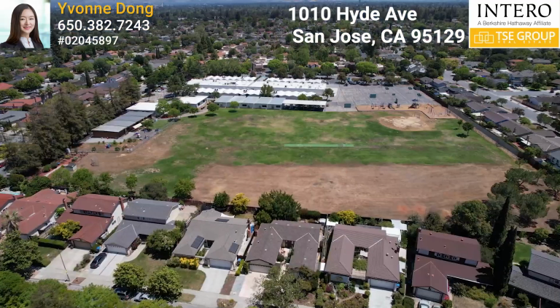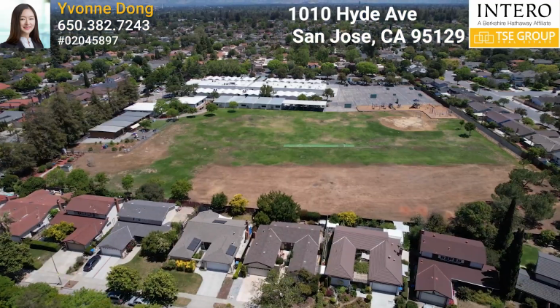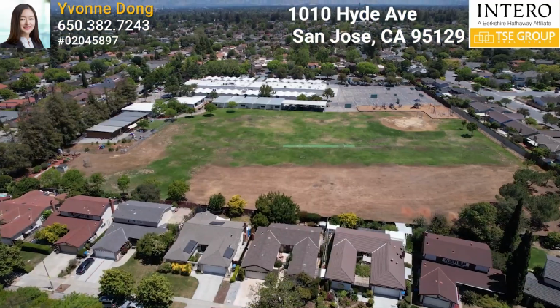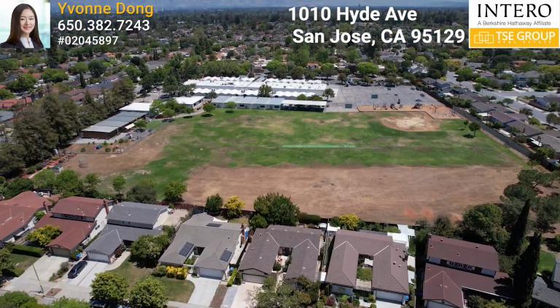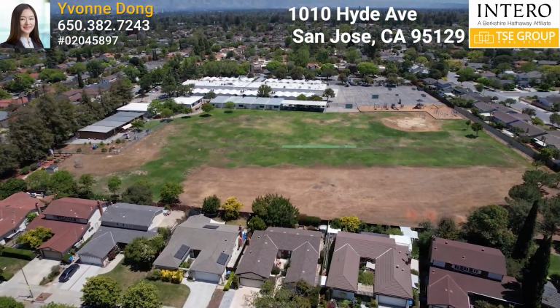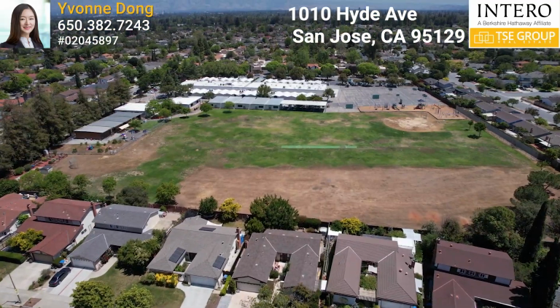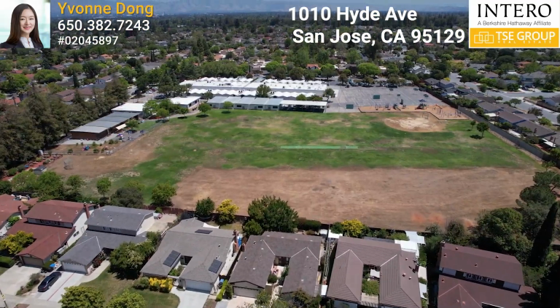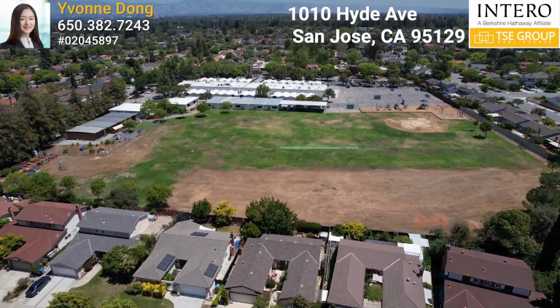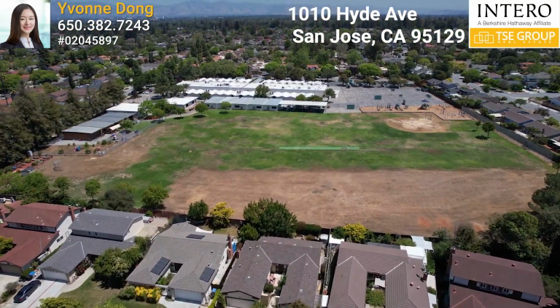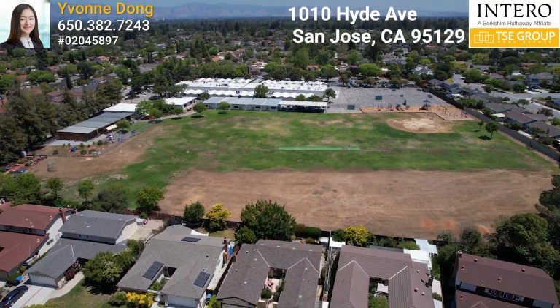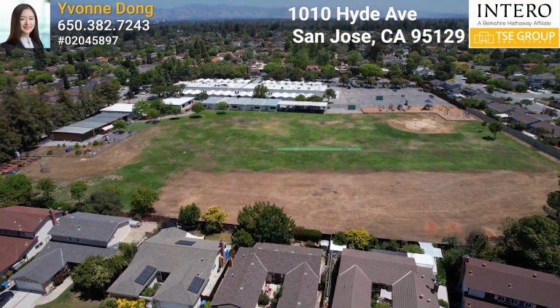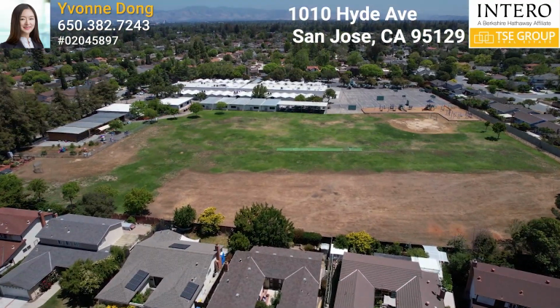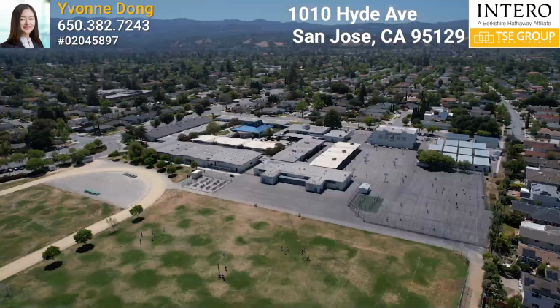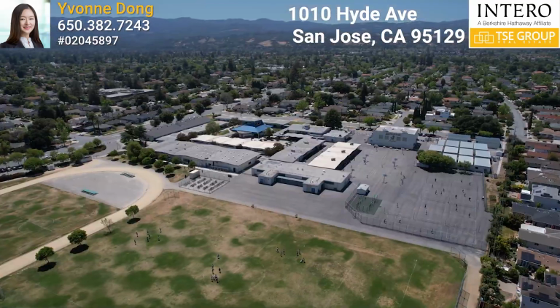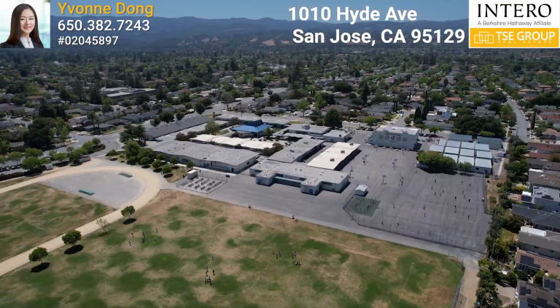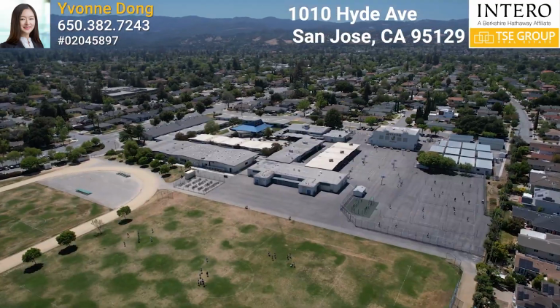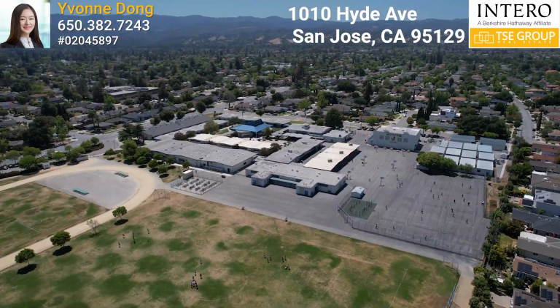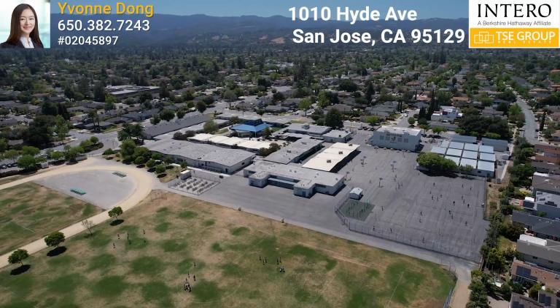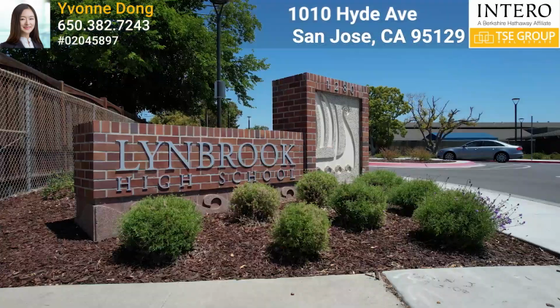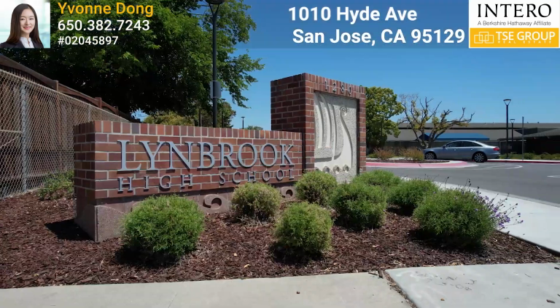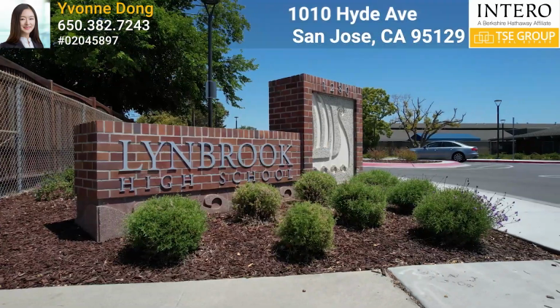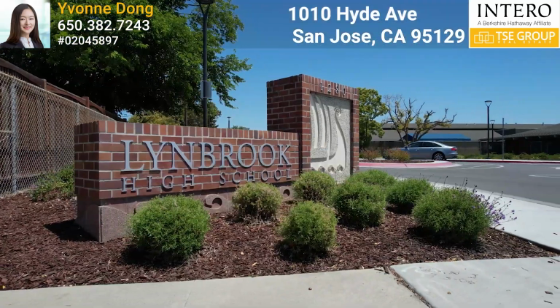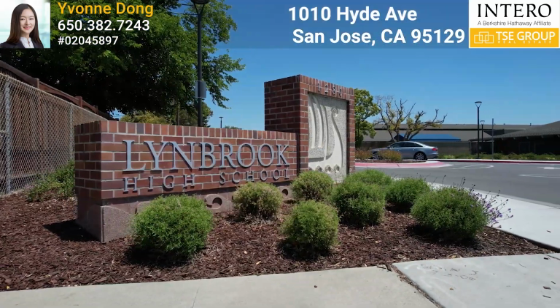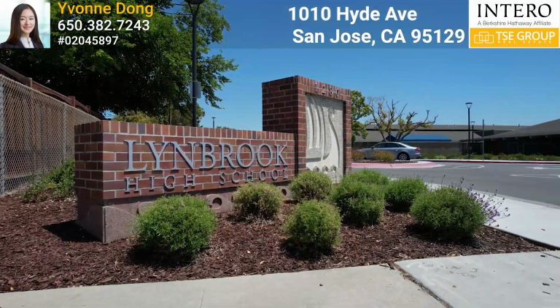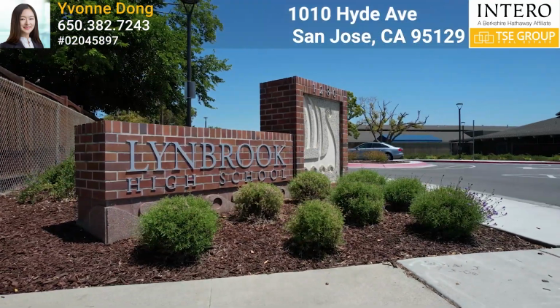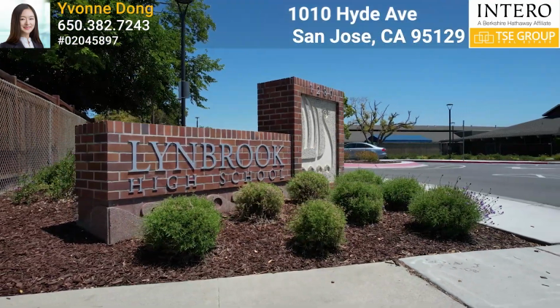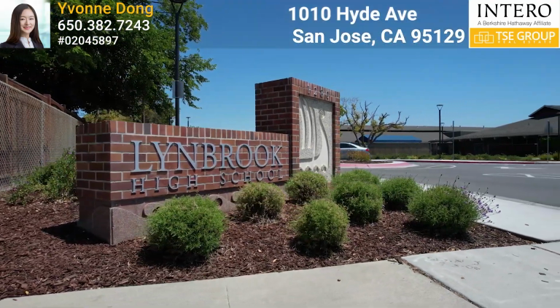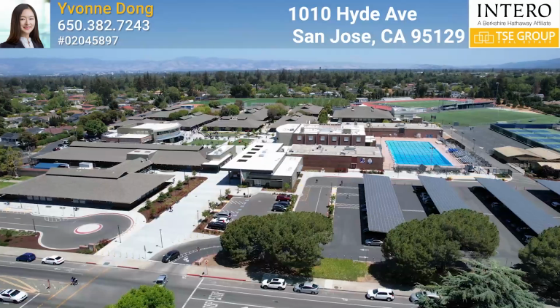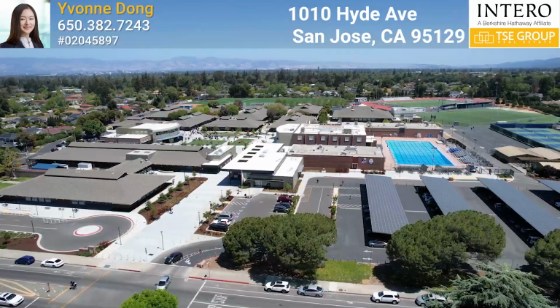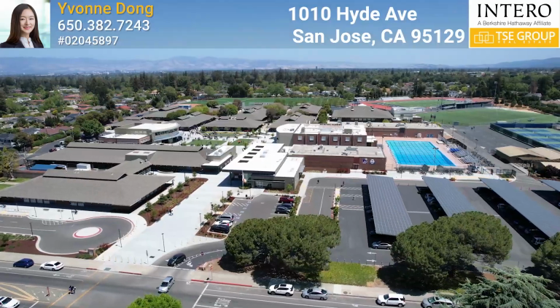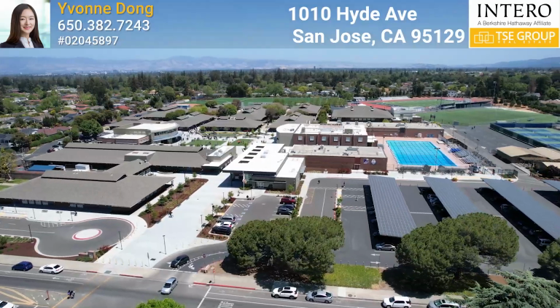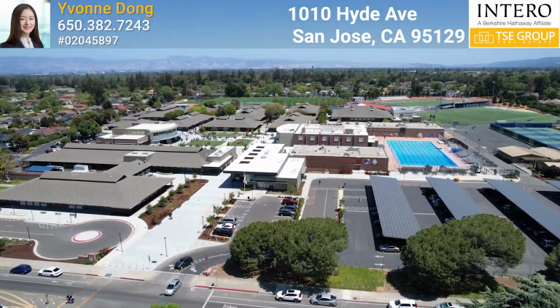It's a five-minute walk to Nielsen Elementary and Miller Middle School, and a 15-minute walk to Lynbrook High School.